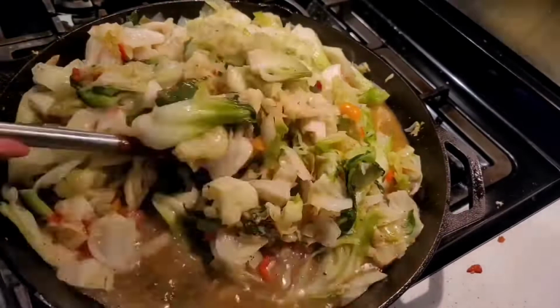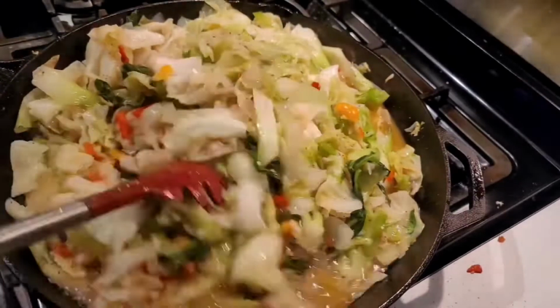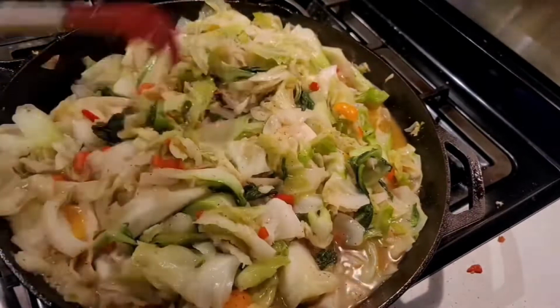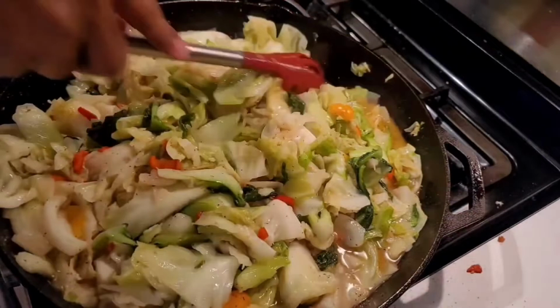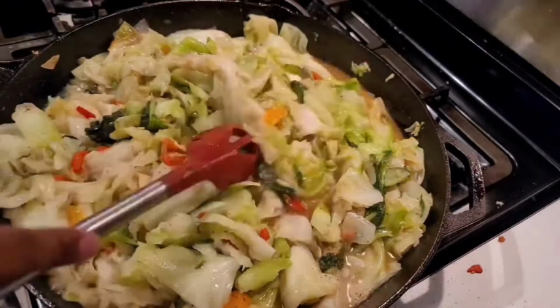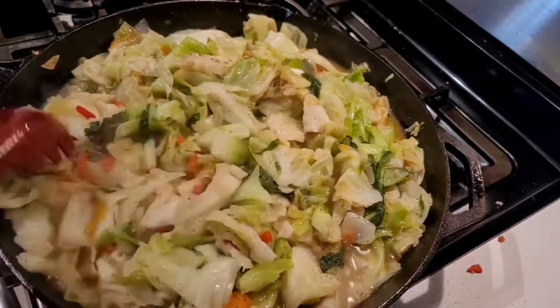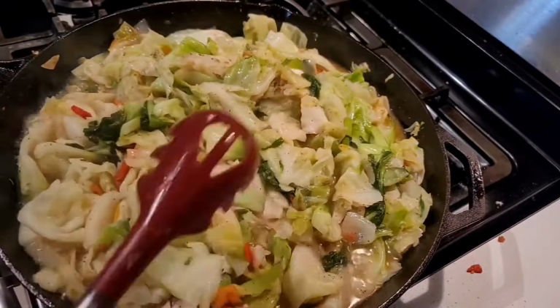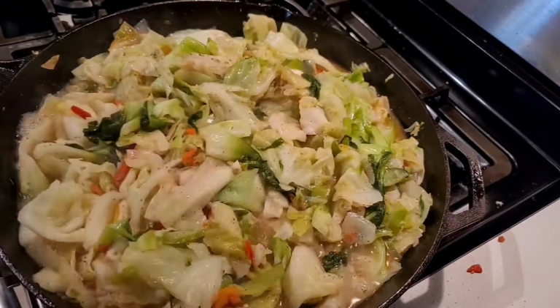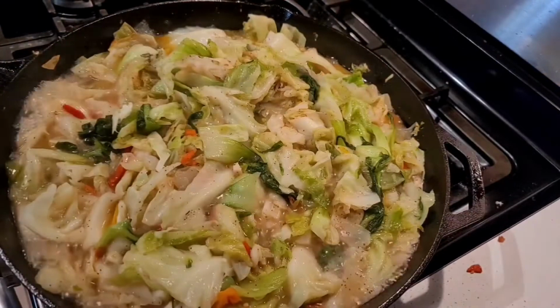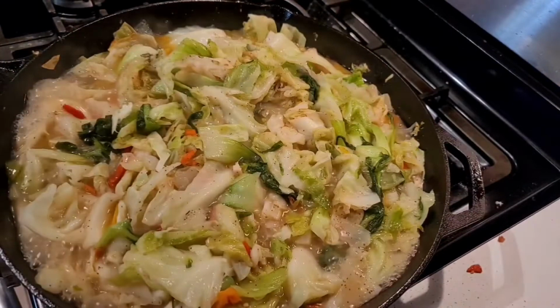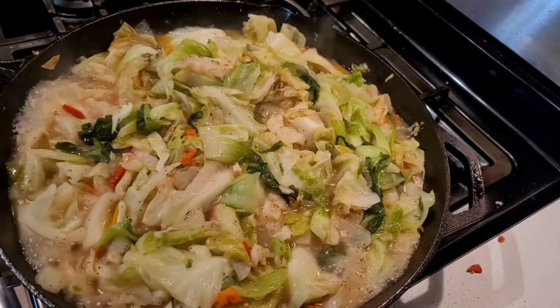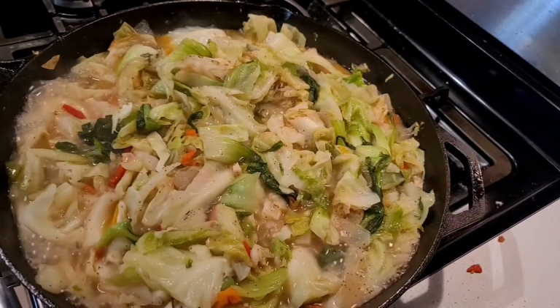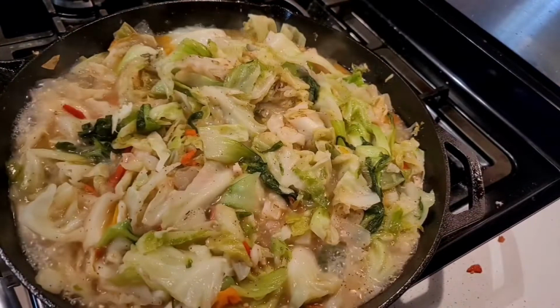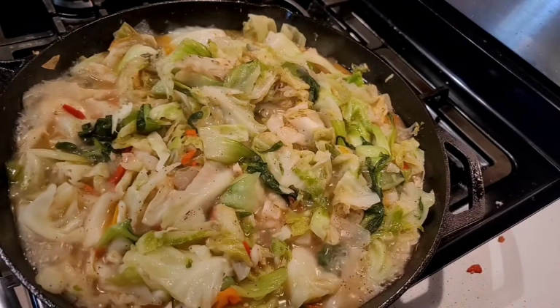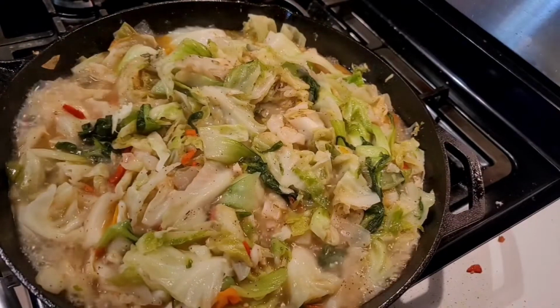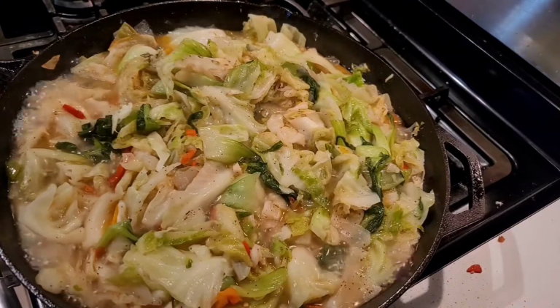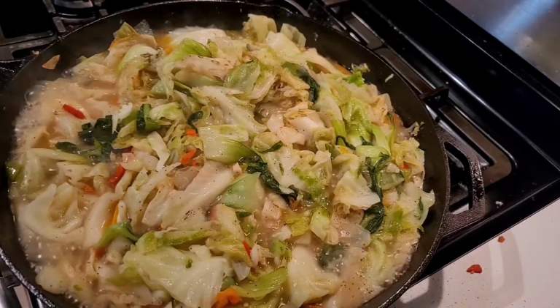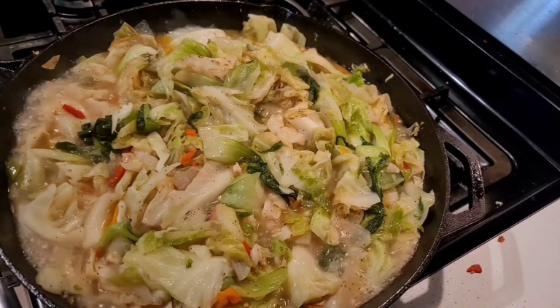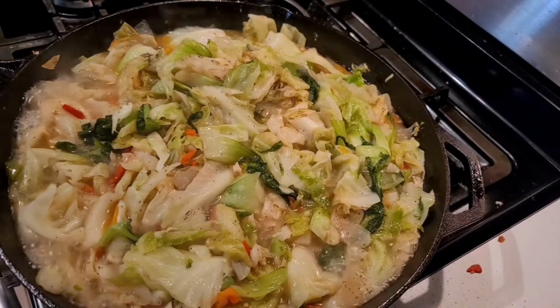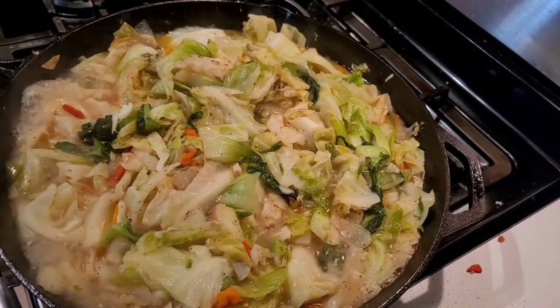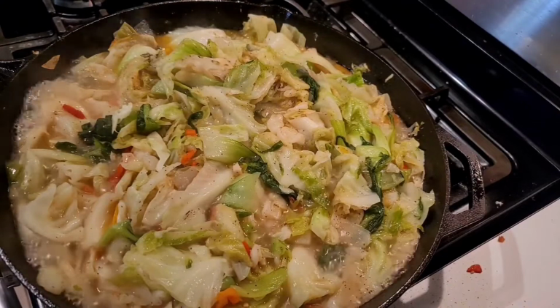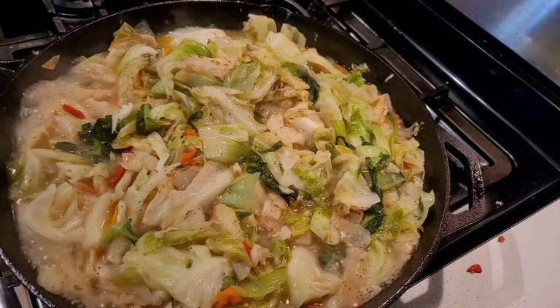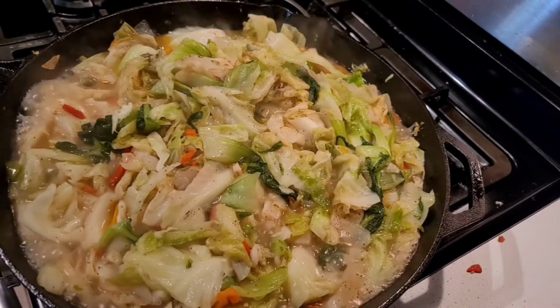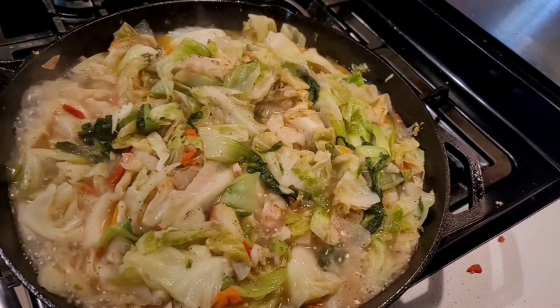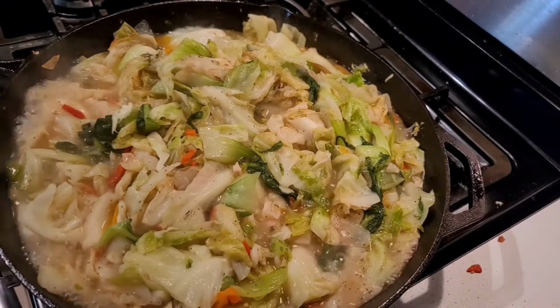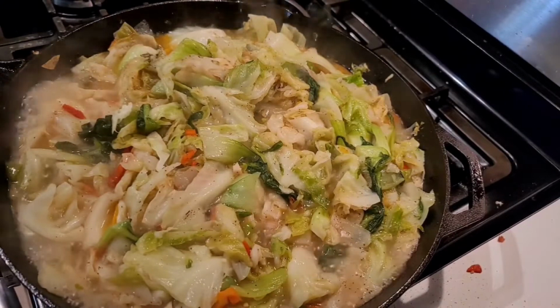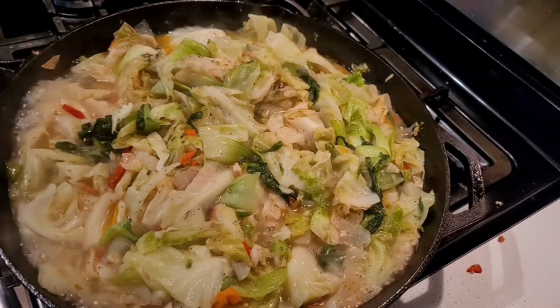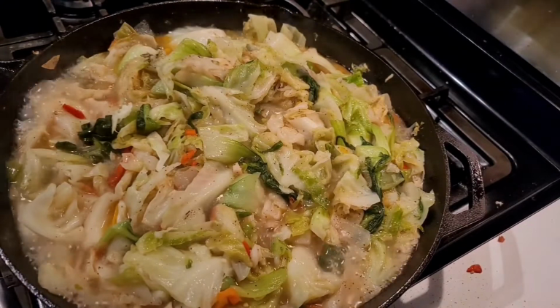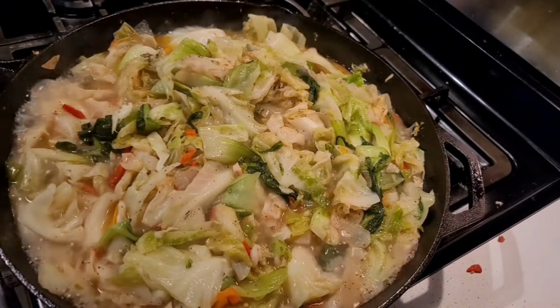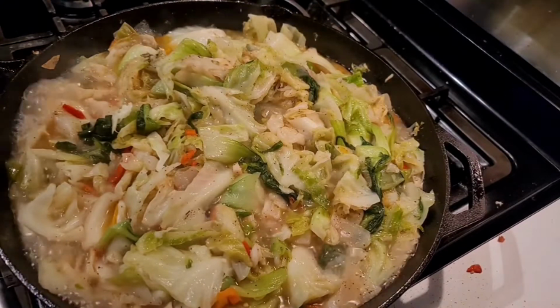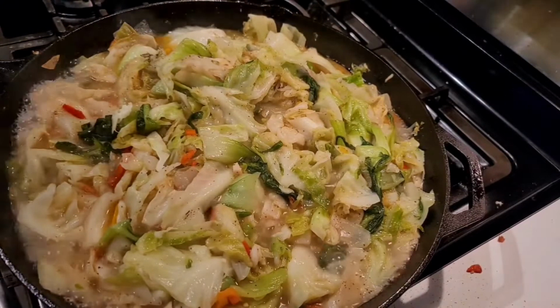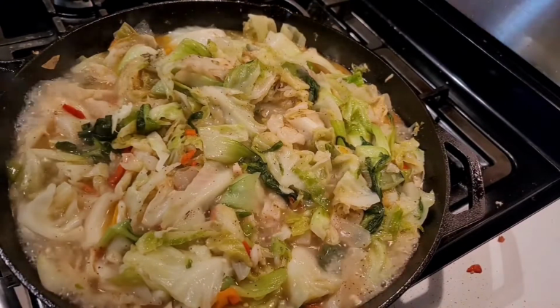Welcome back, towners! Today we're going to make some fried cabbage and bok choy. Let's get it.